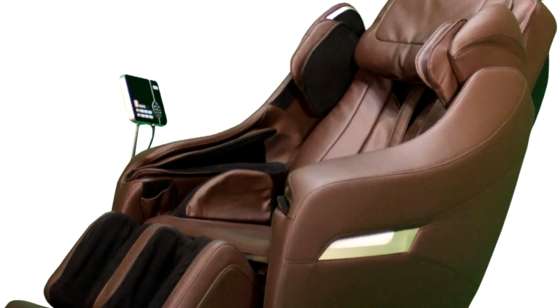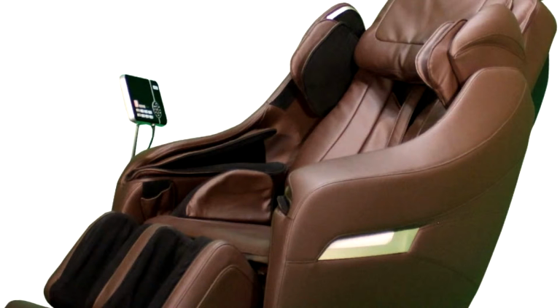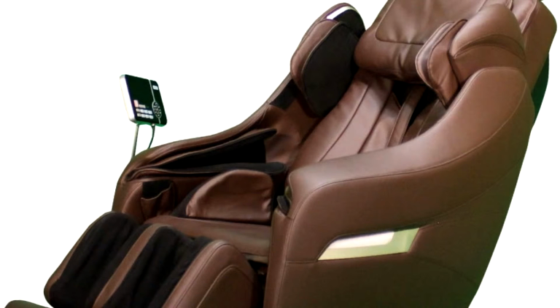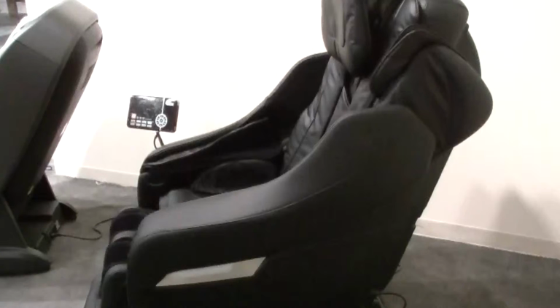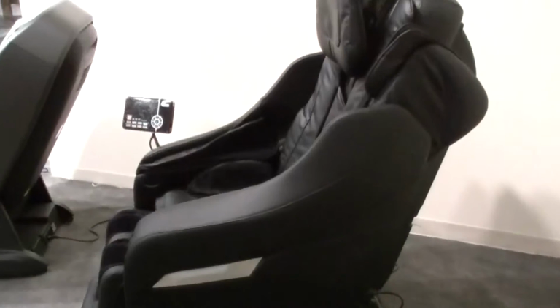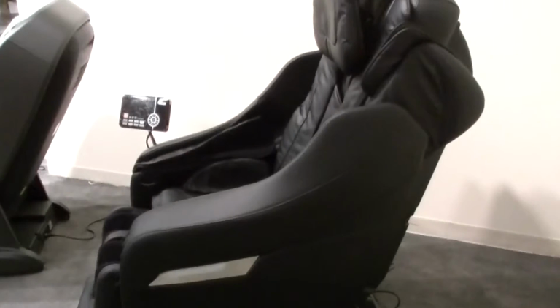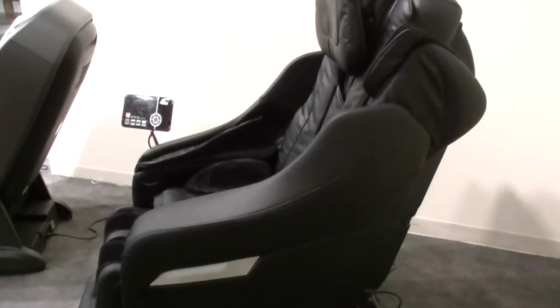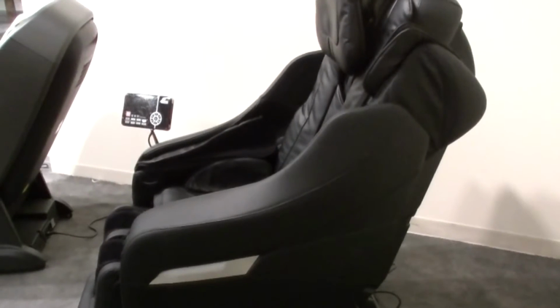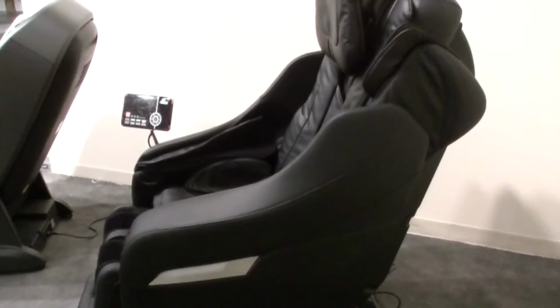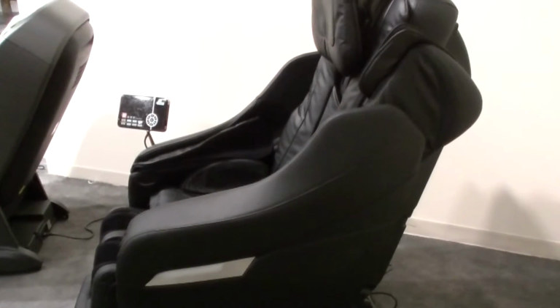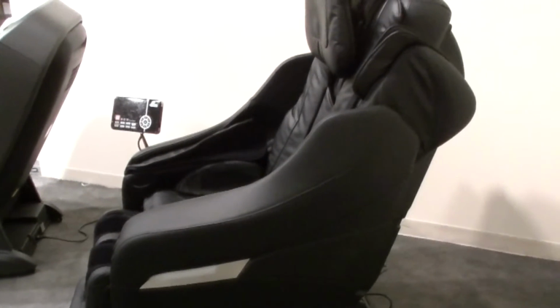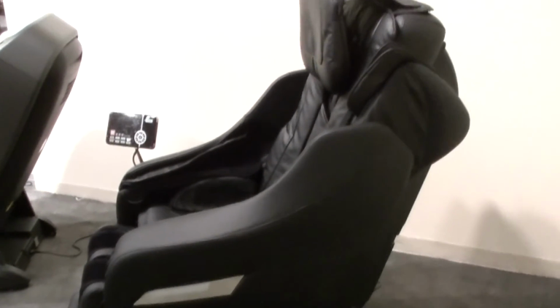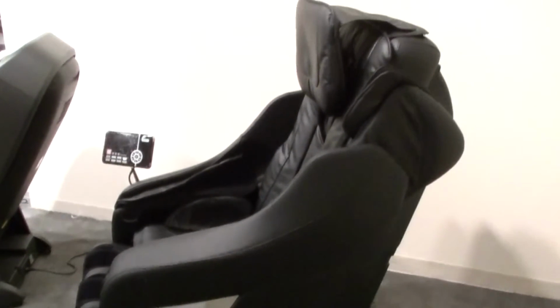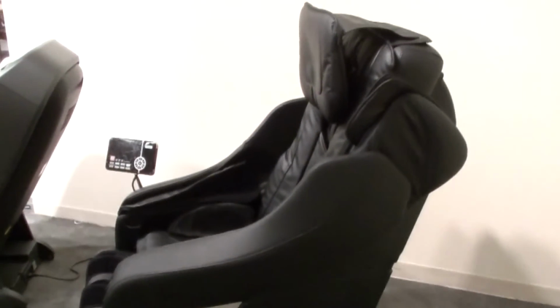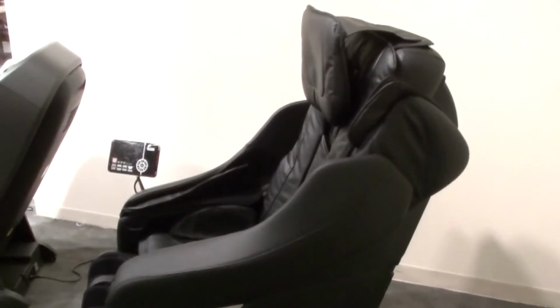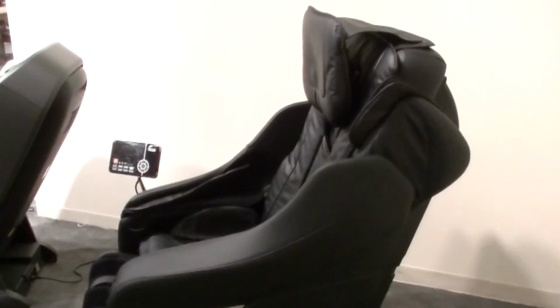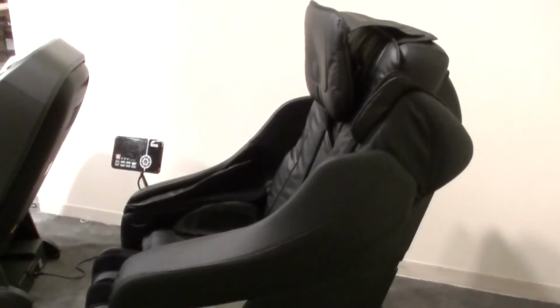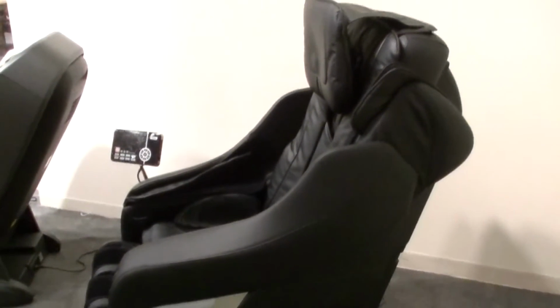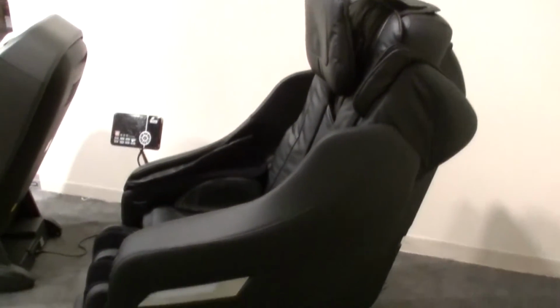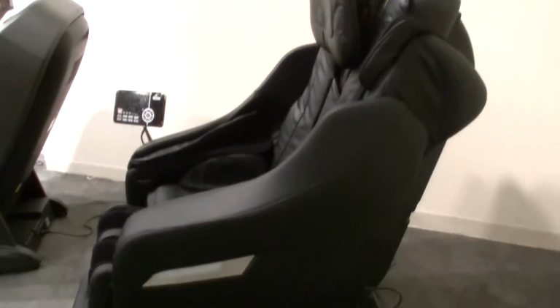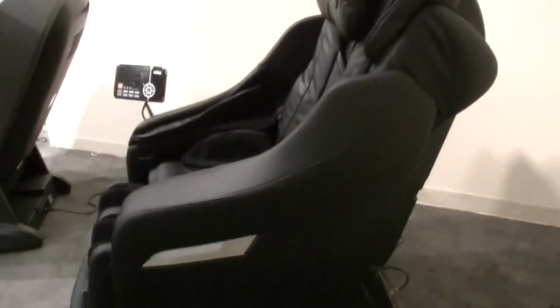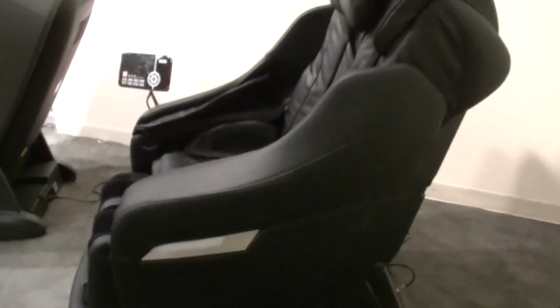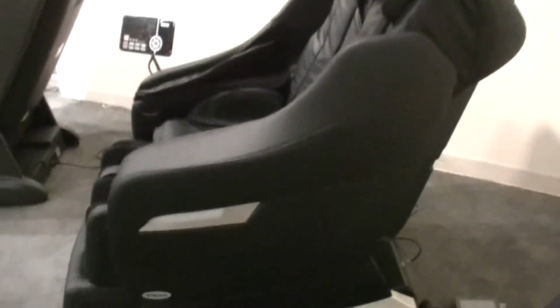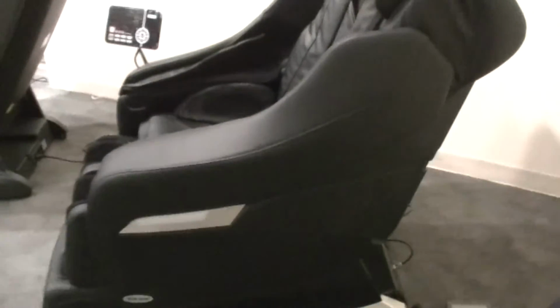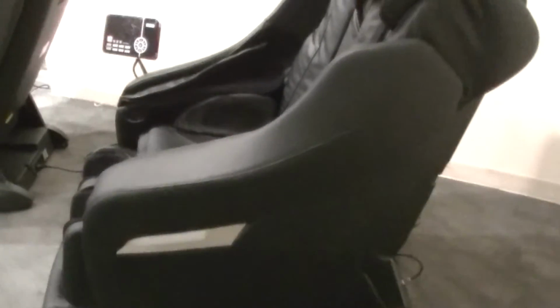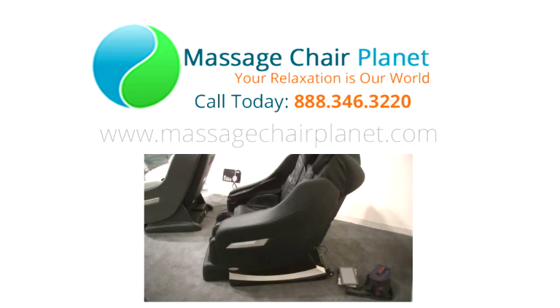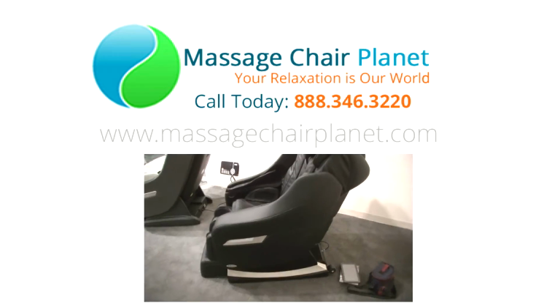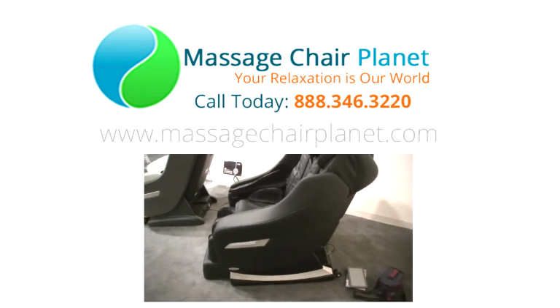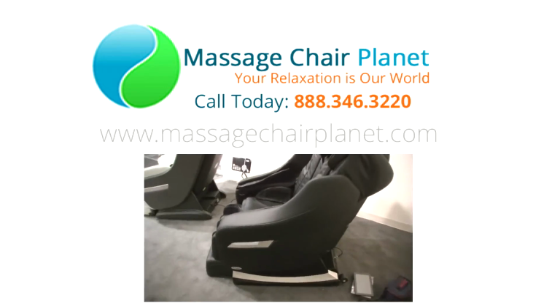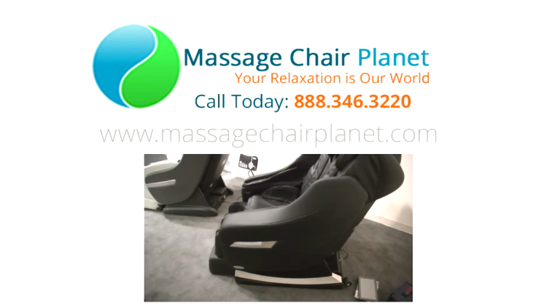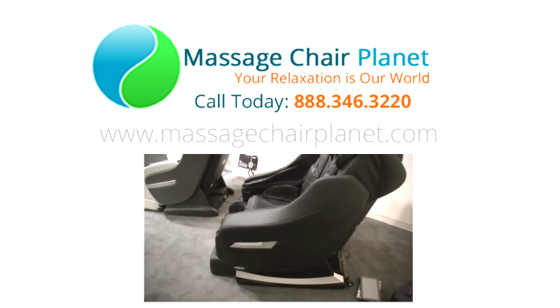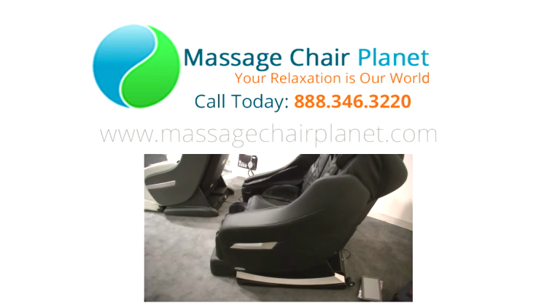I'm Dustin with Massage Chair Planet. We've got a lot more to show you here in Las Vegas from the World Market Center. We'll see you next time.